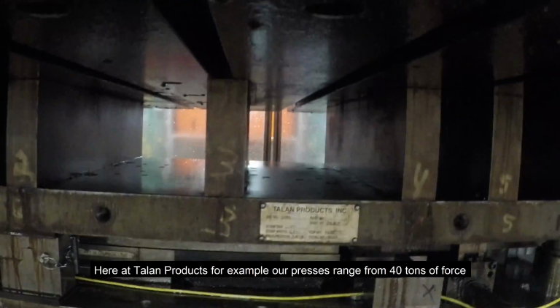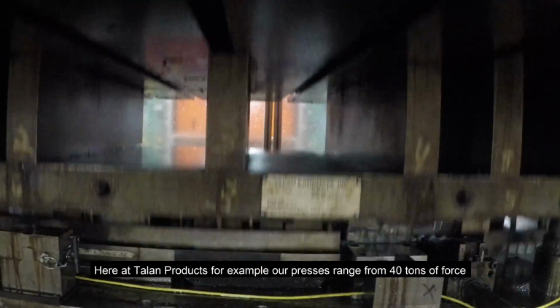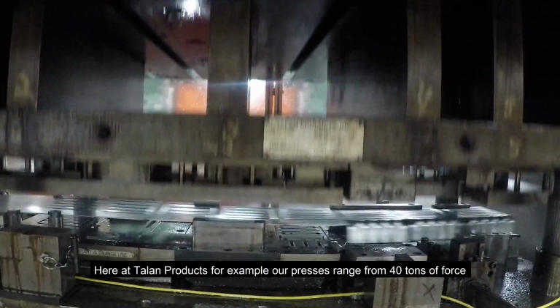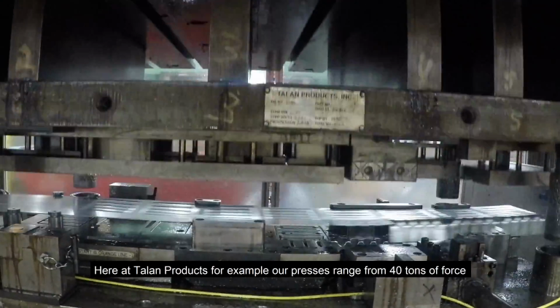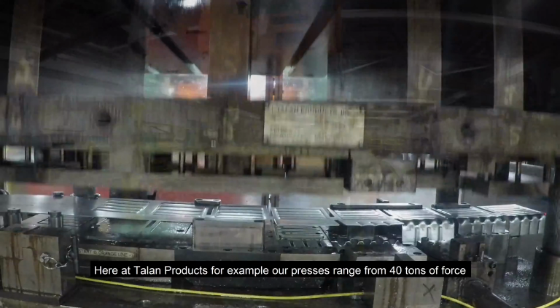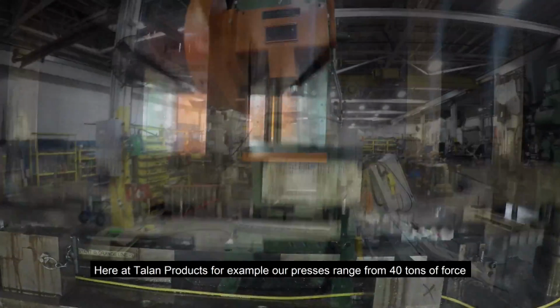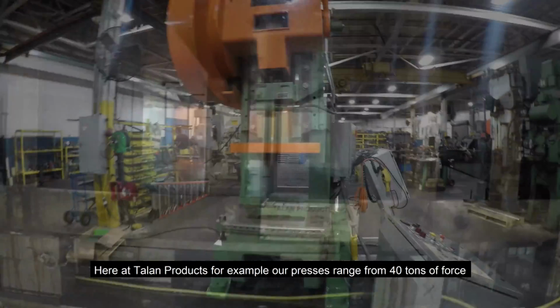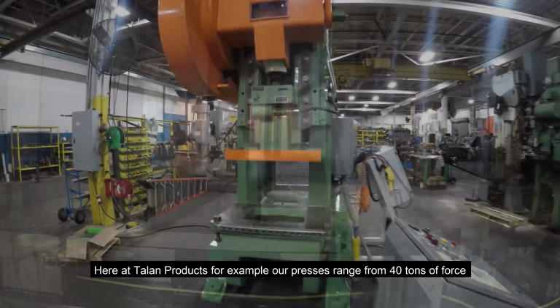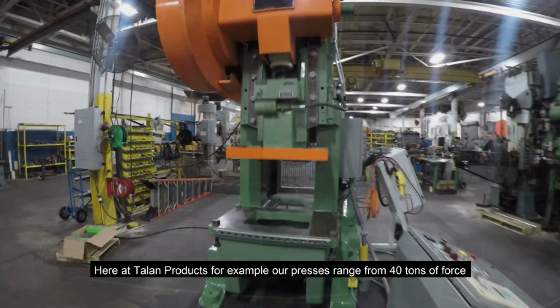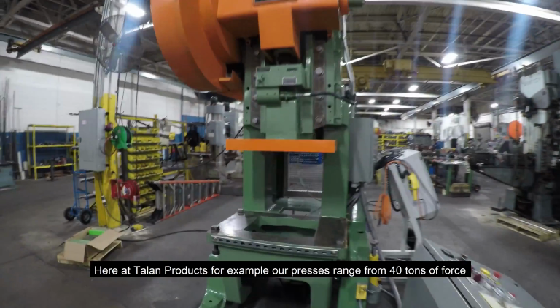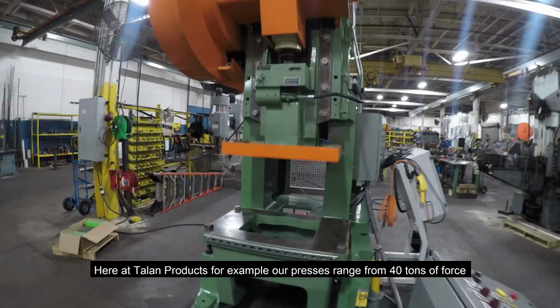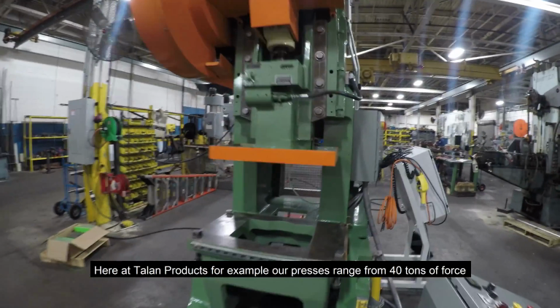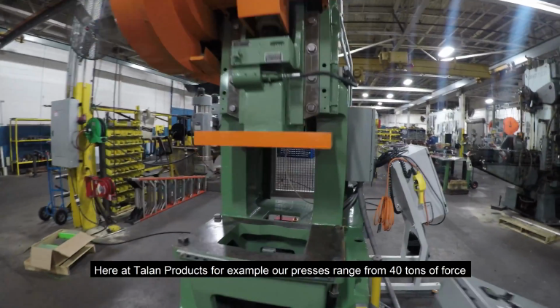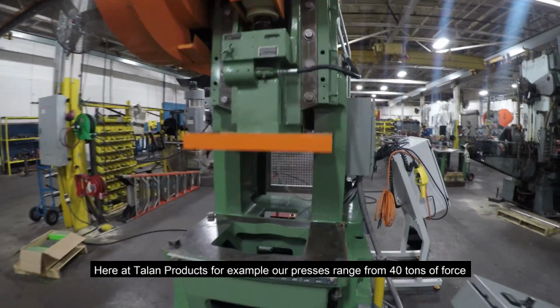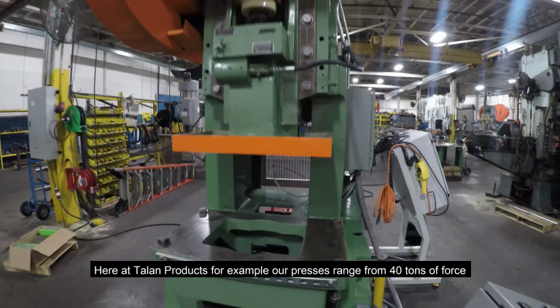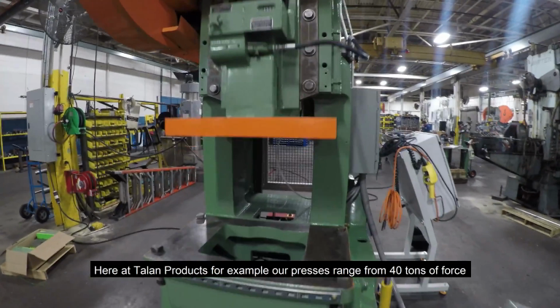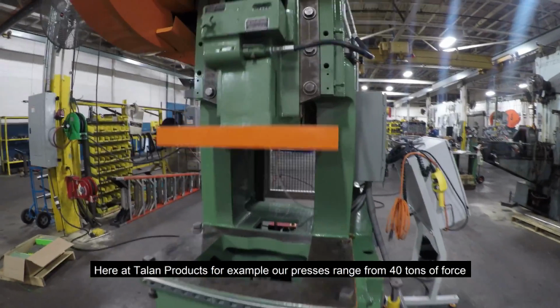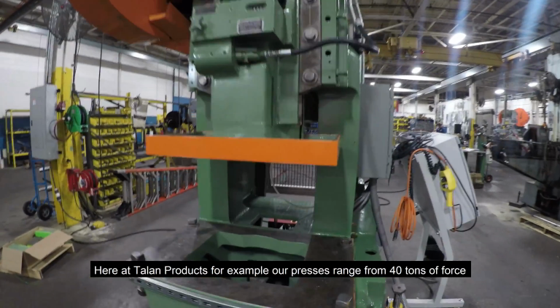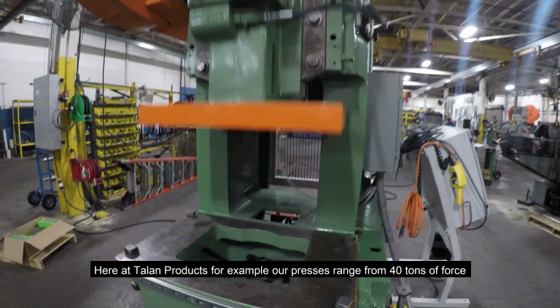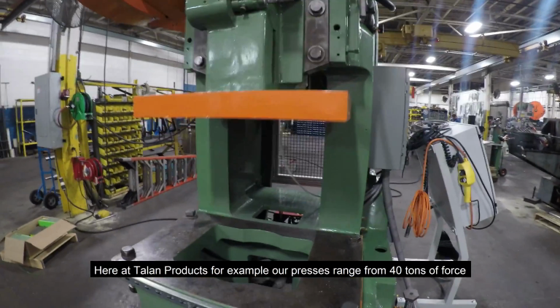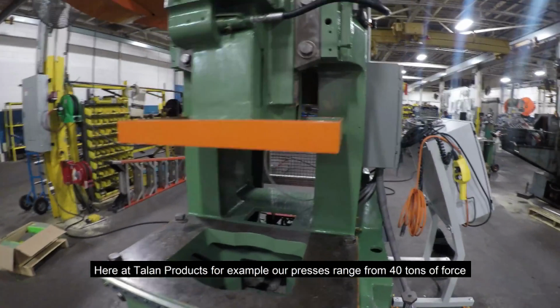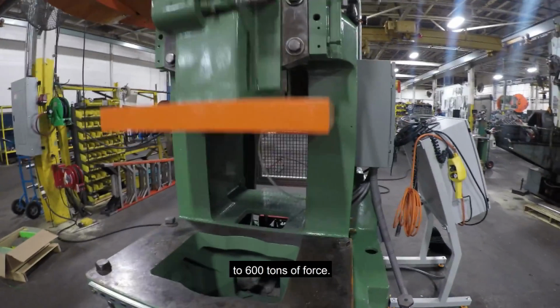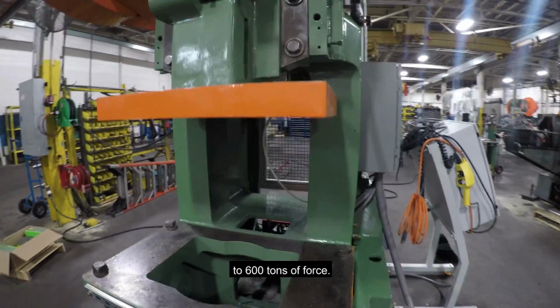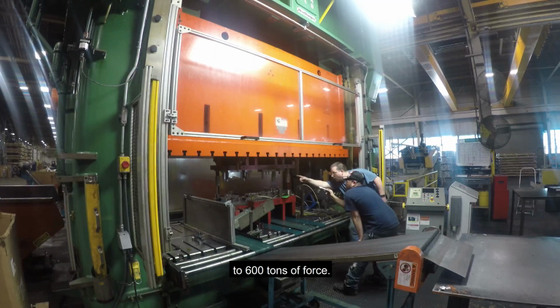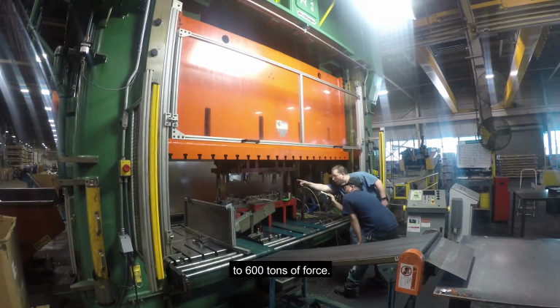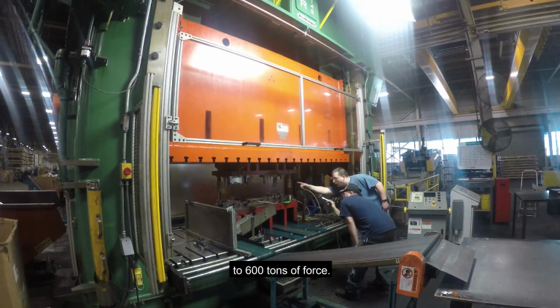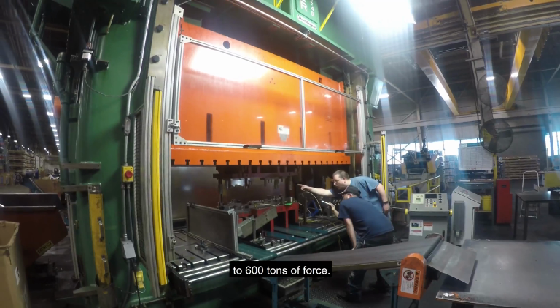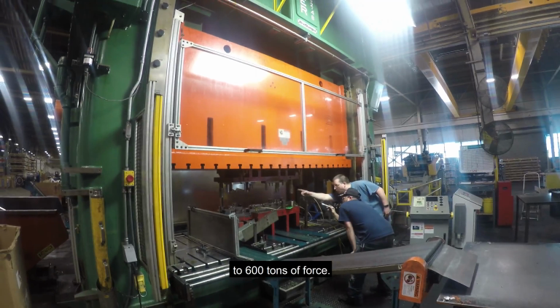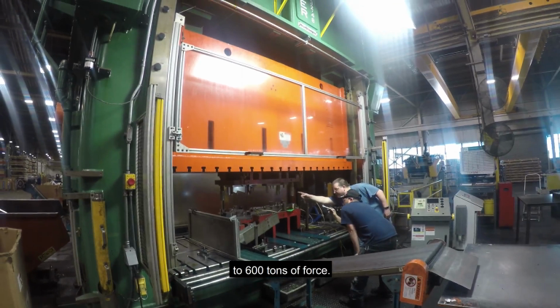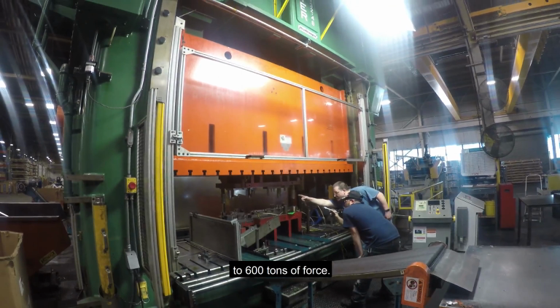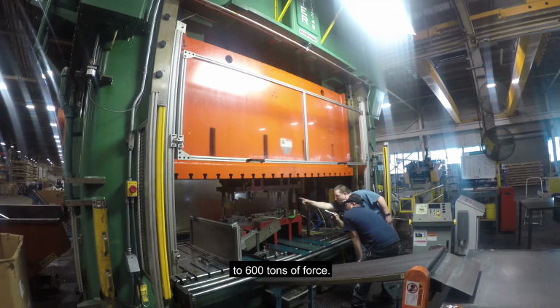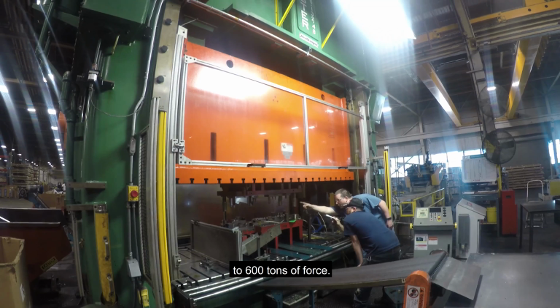Here at Talon Products, for example, our presses range from 40 tons of force to 600 tons of force.